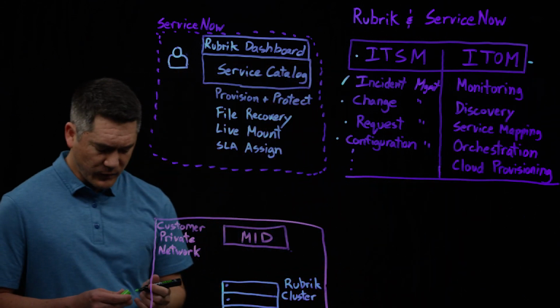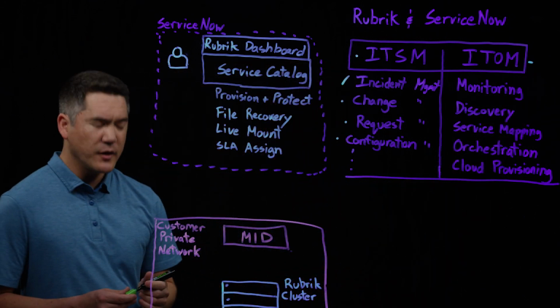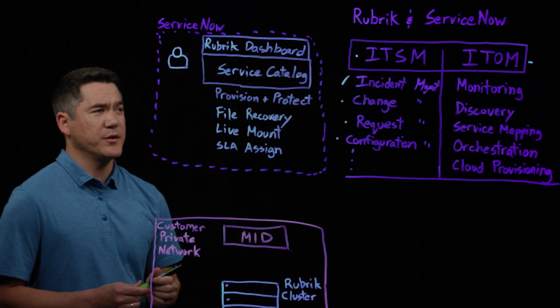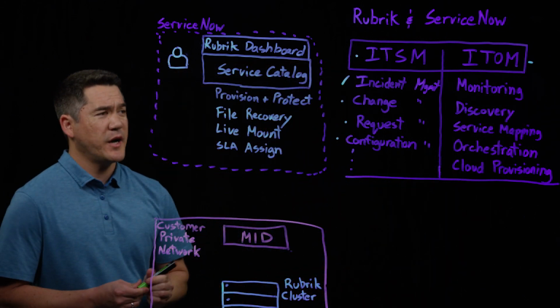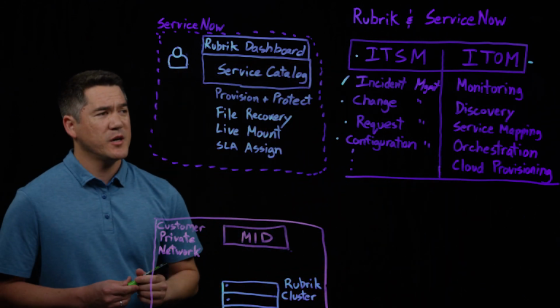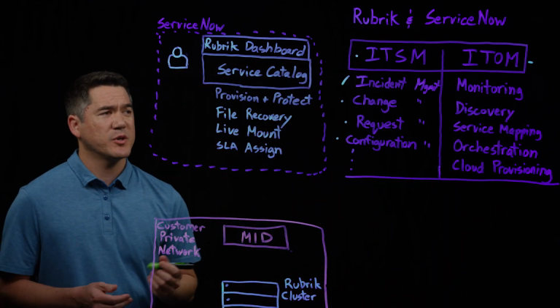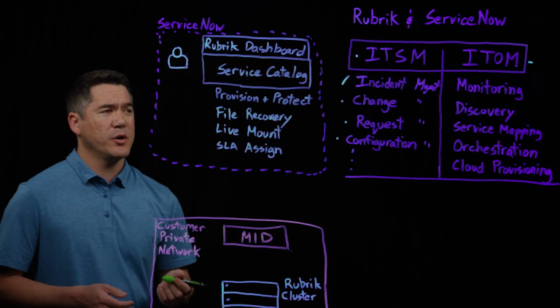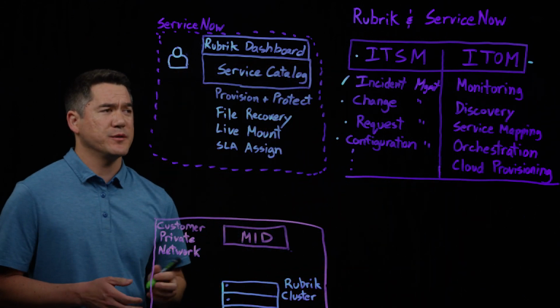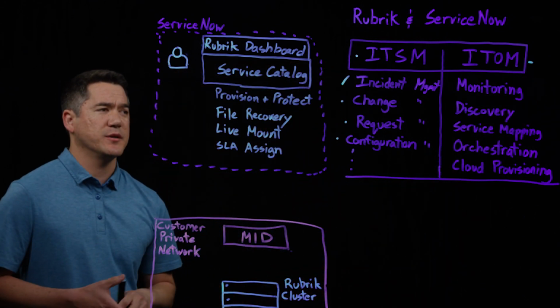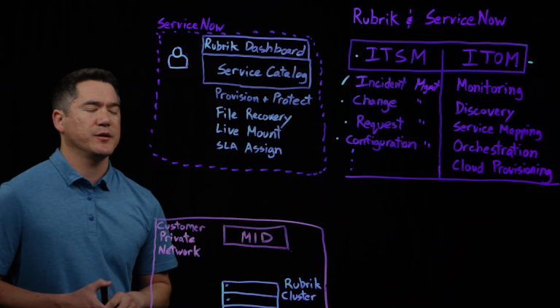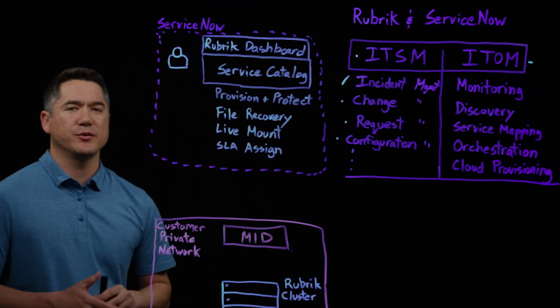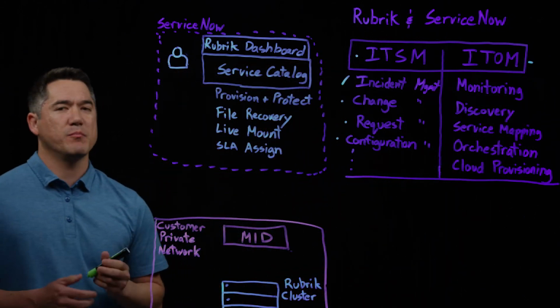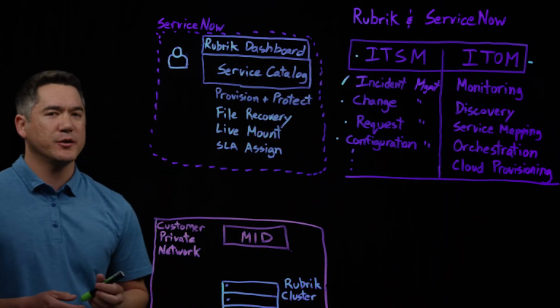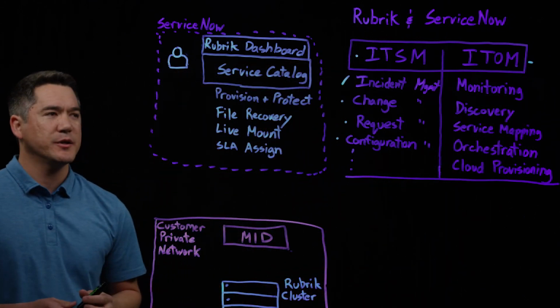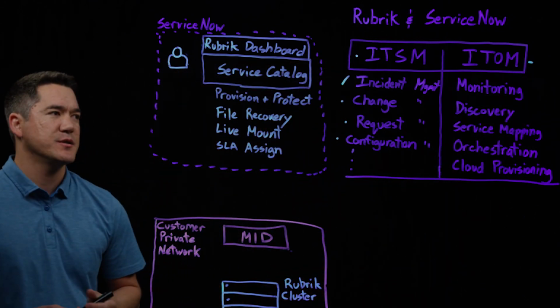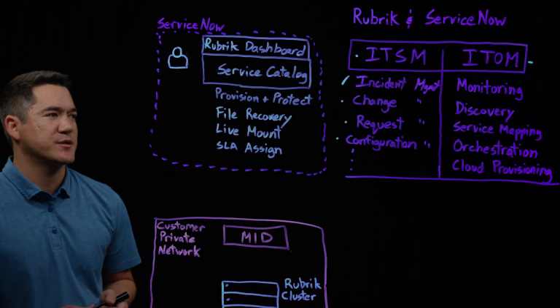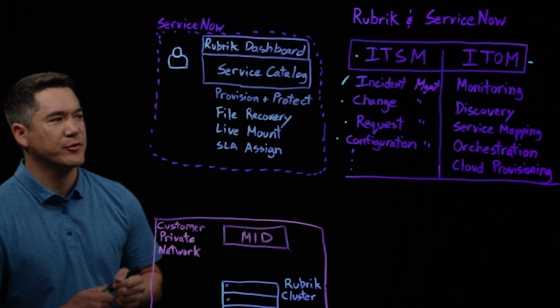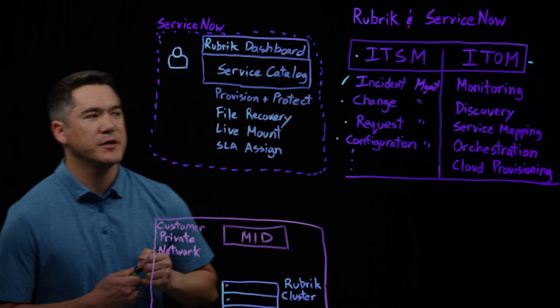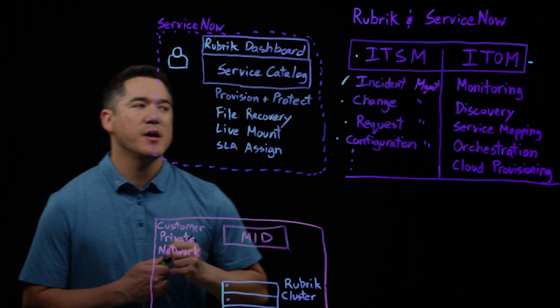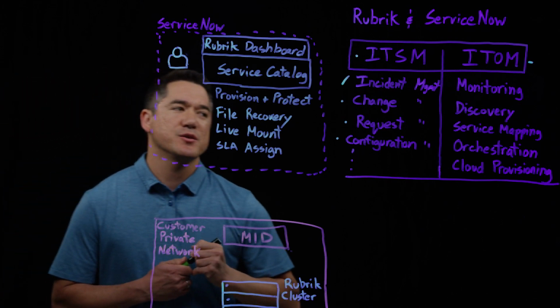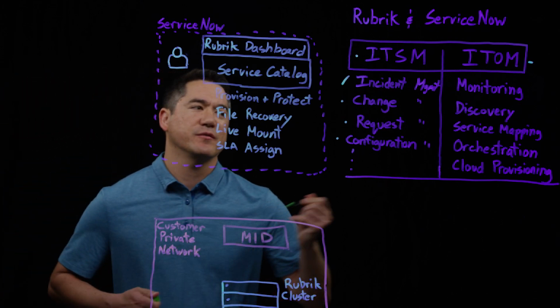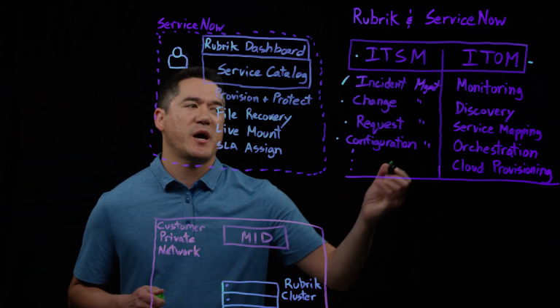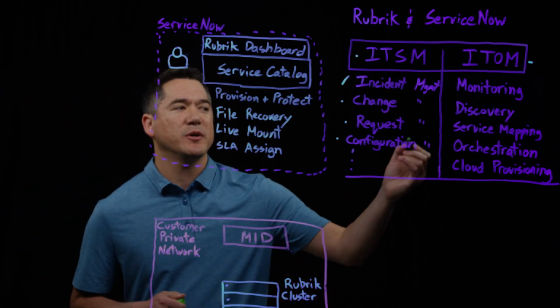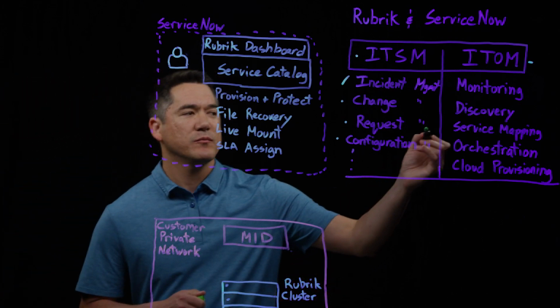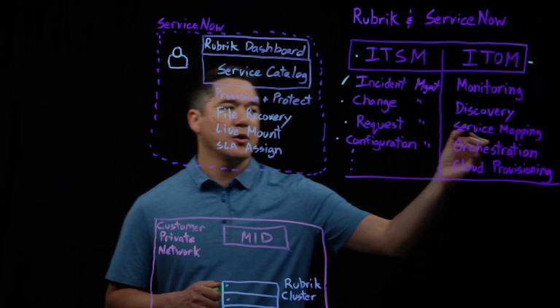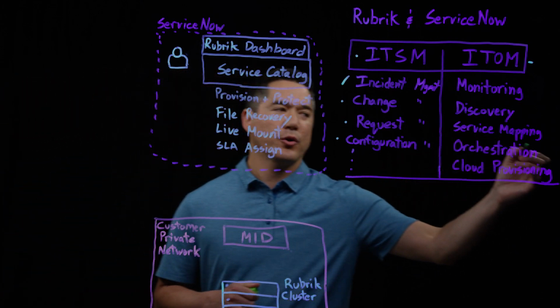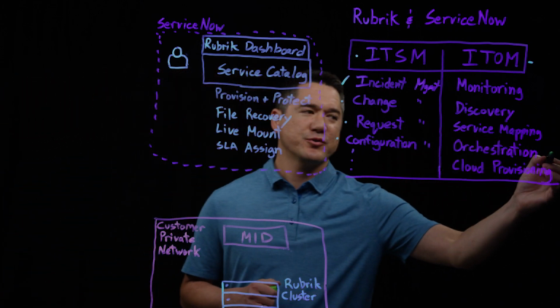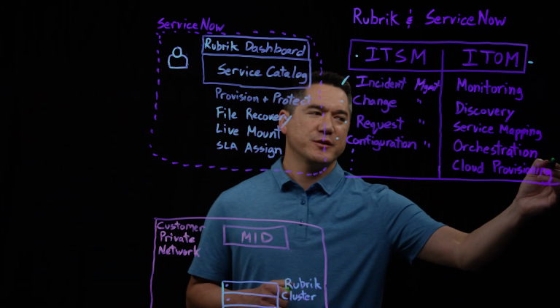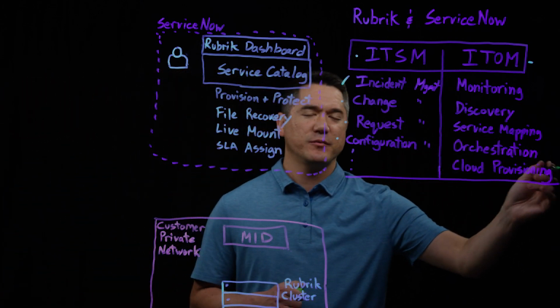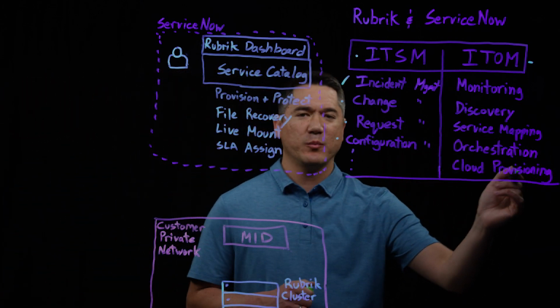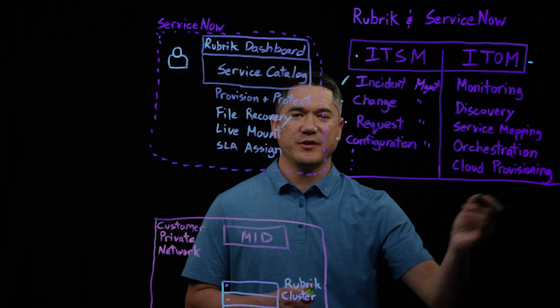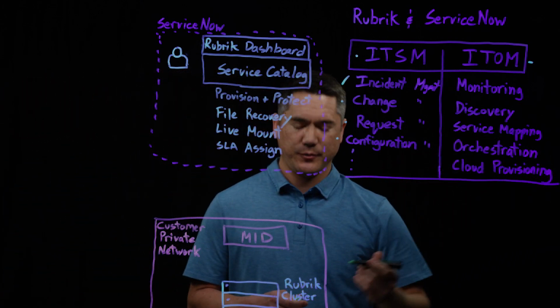These ITOM components include monitoring, discovery, service mapping, orchestration, and provisioning.